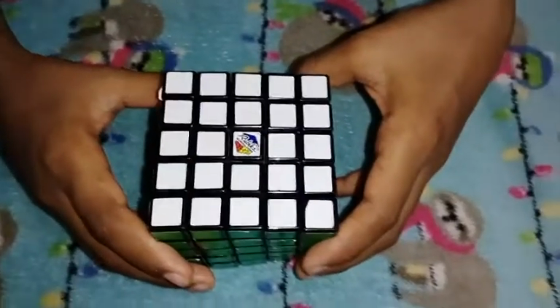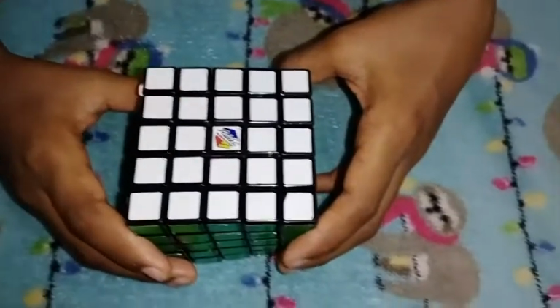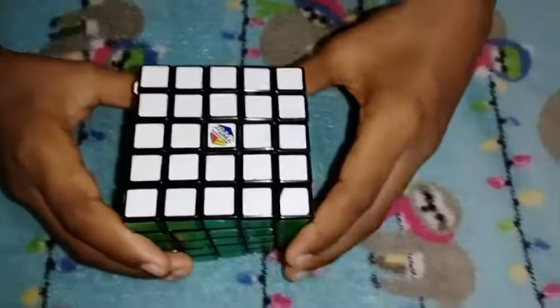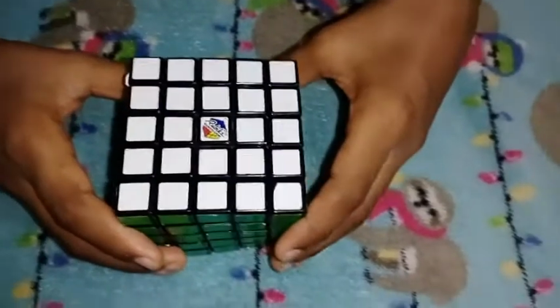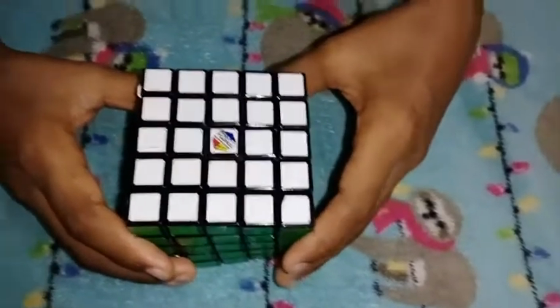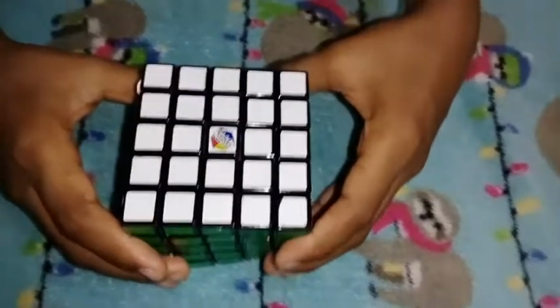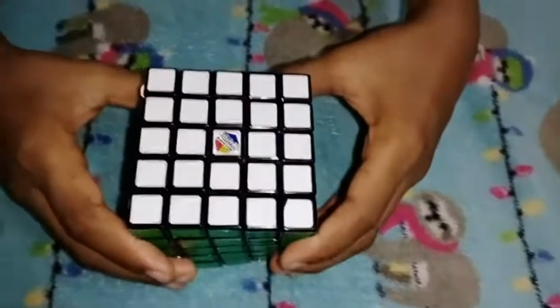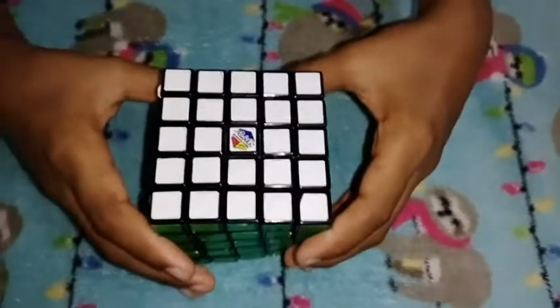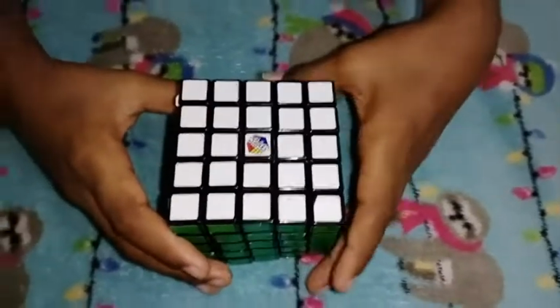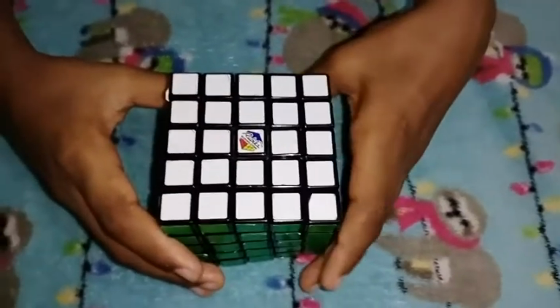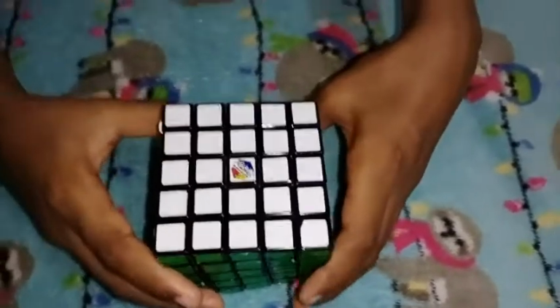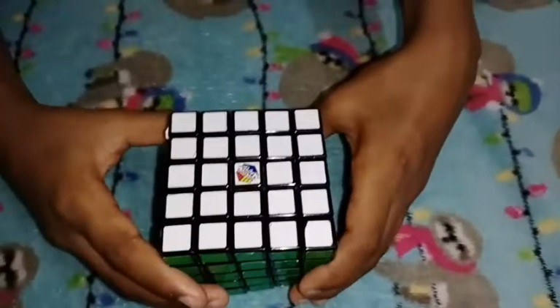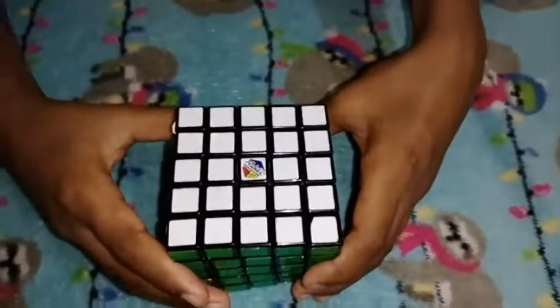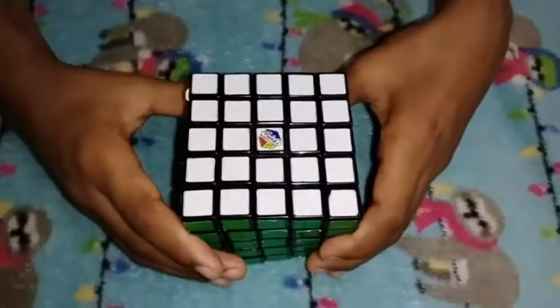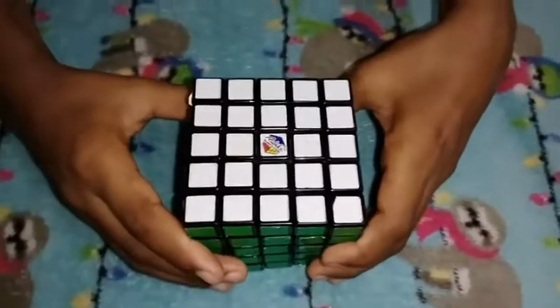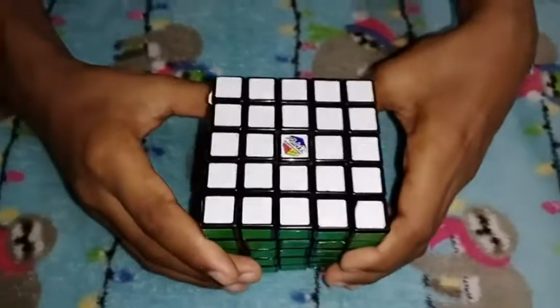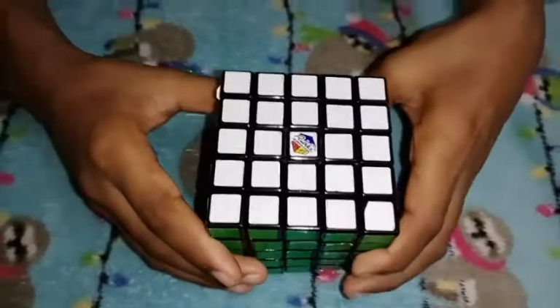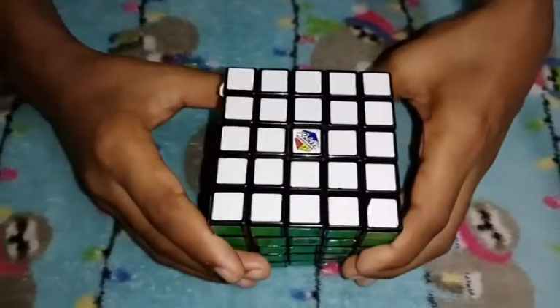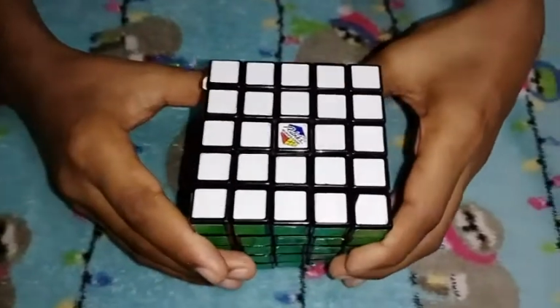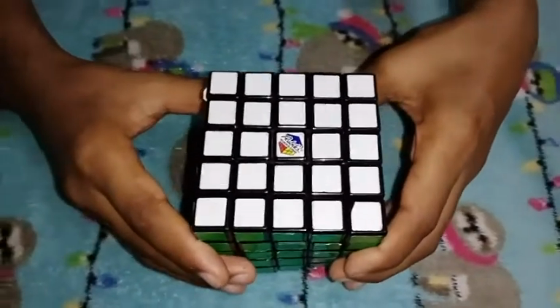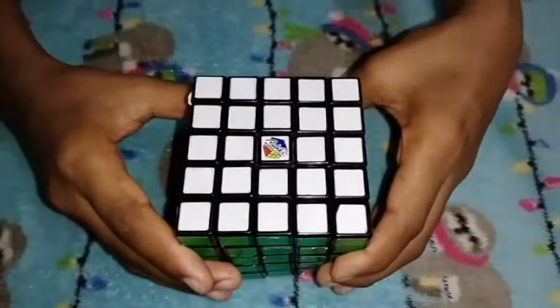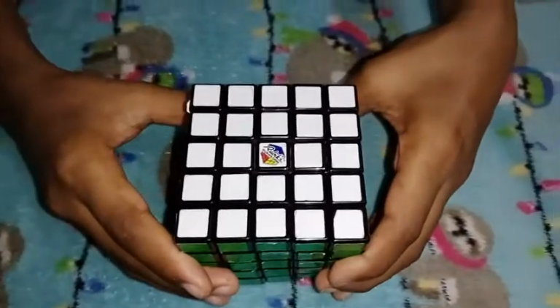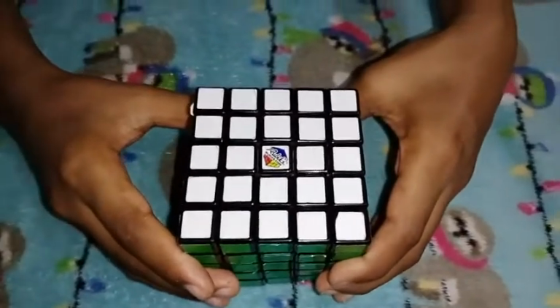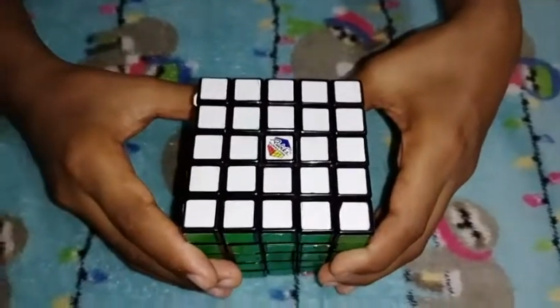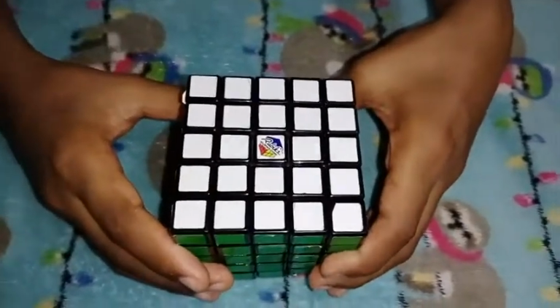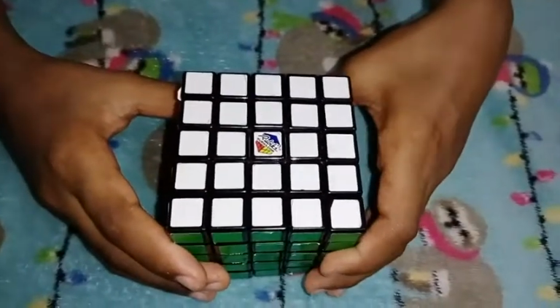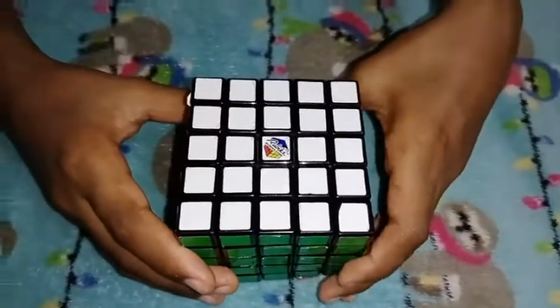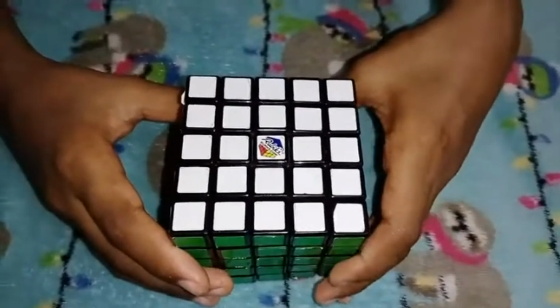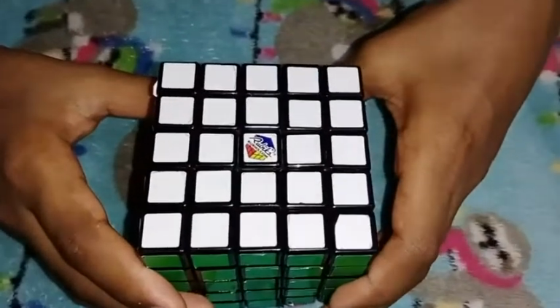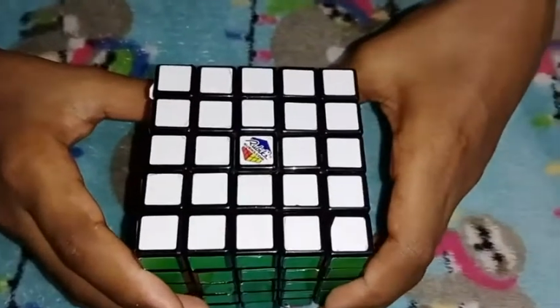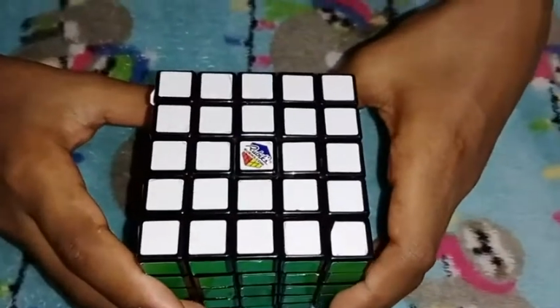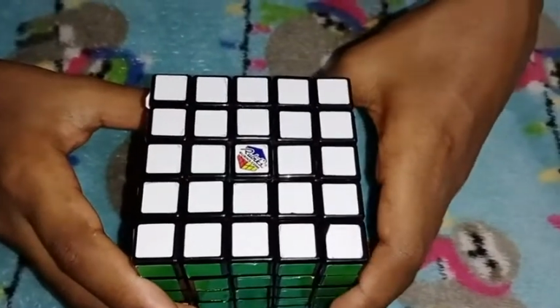Hi friends! Today I am going to teach you how to do 5x5. Let's go and see the video.